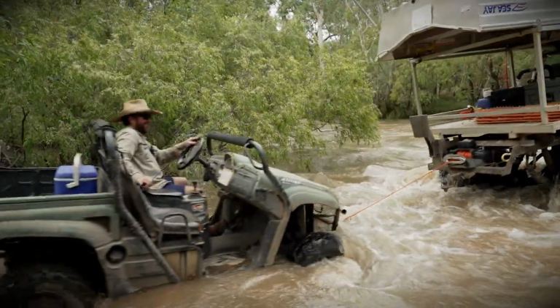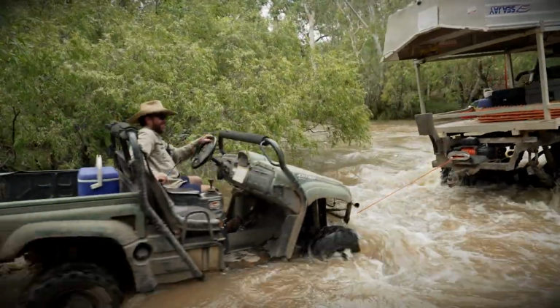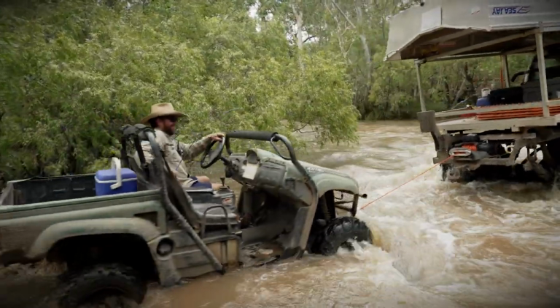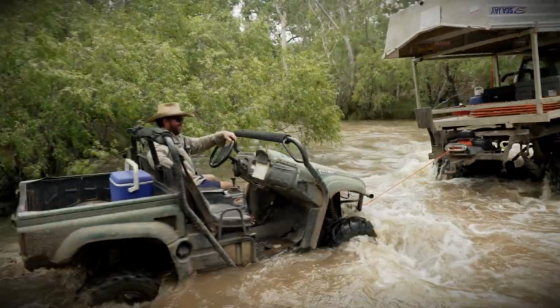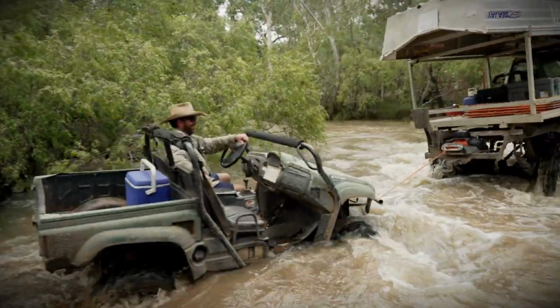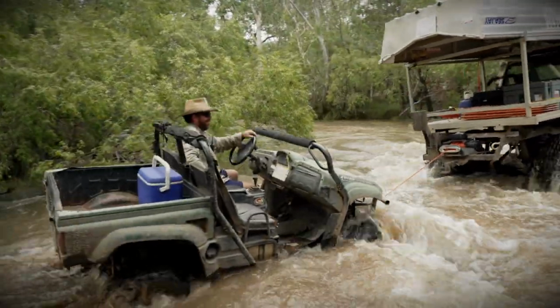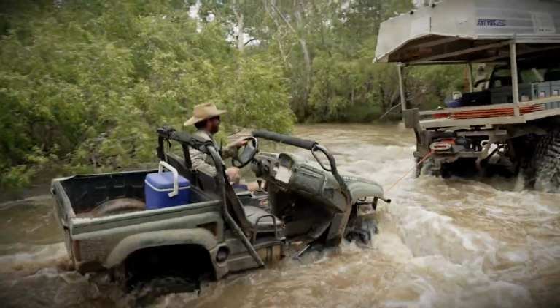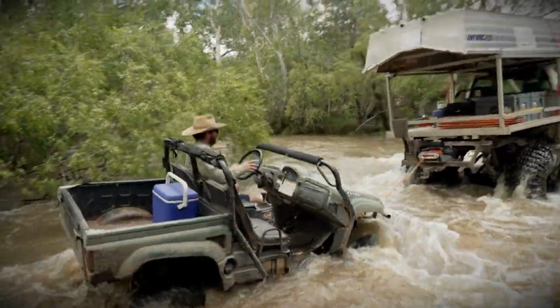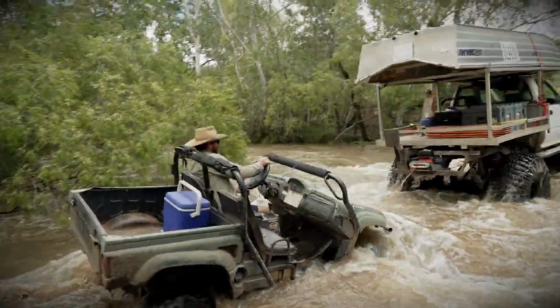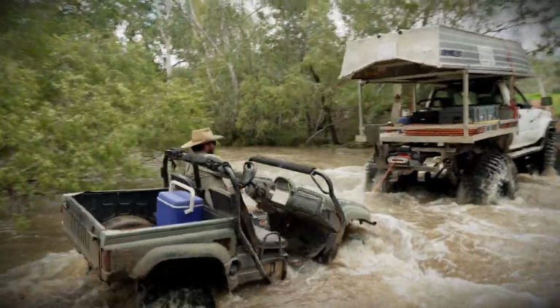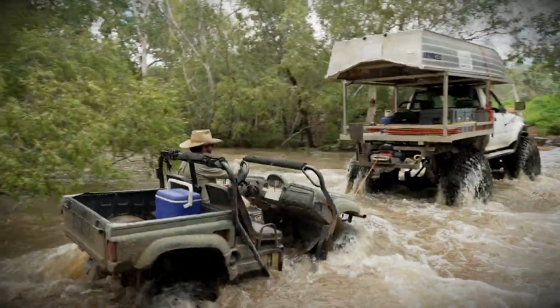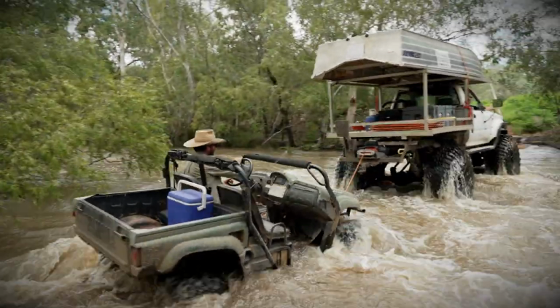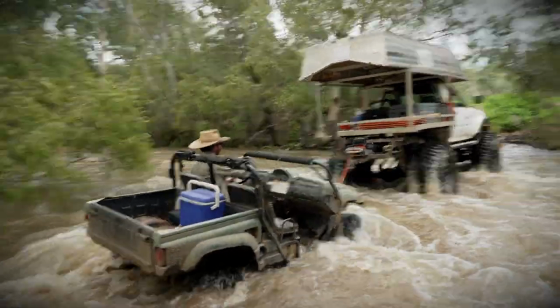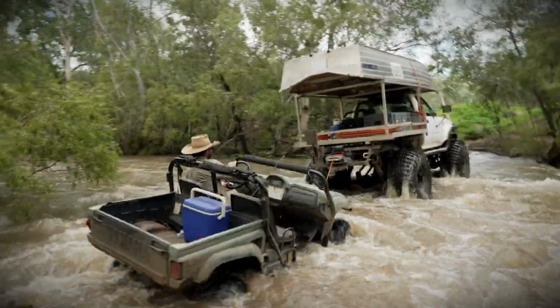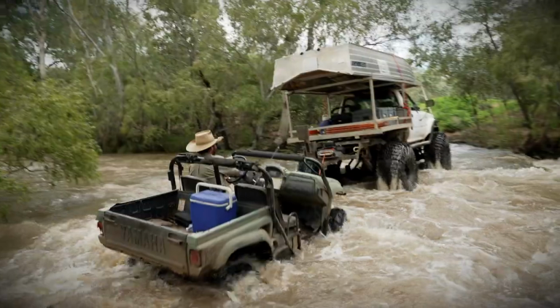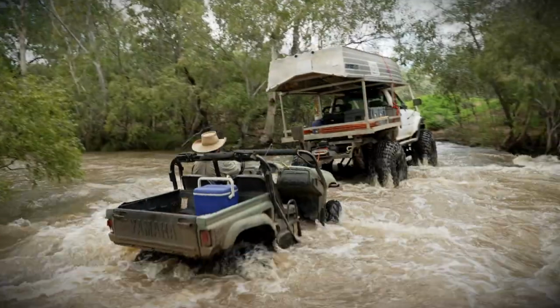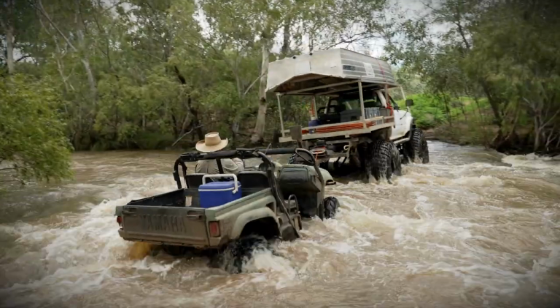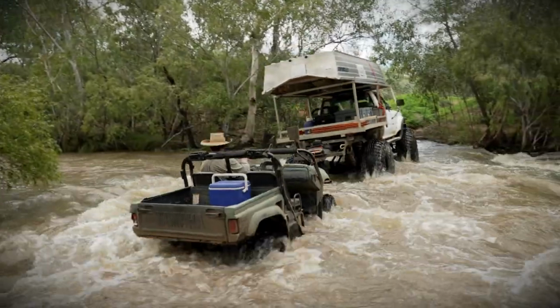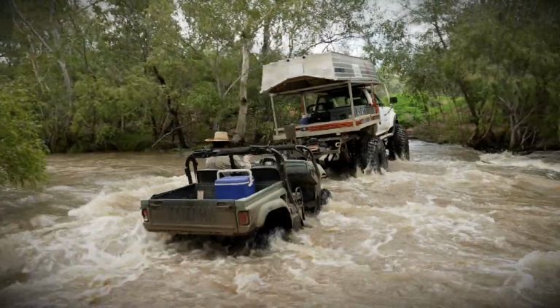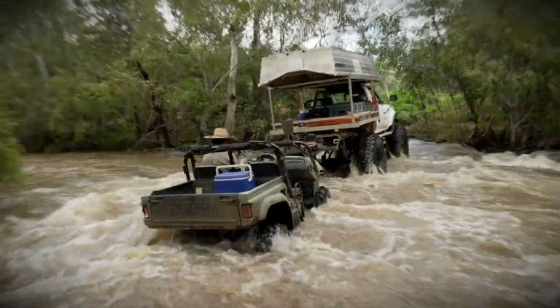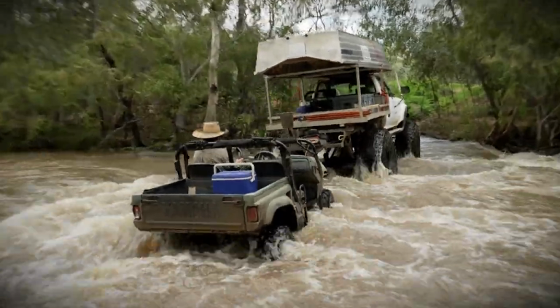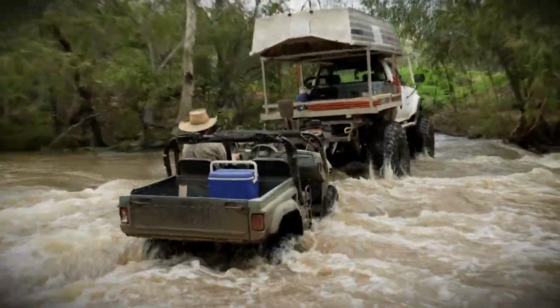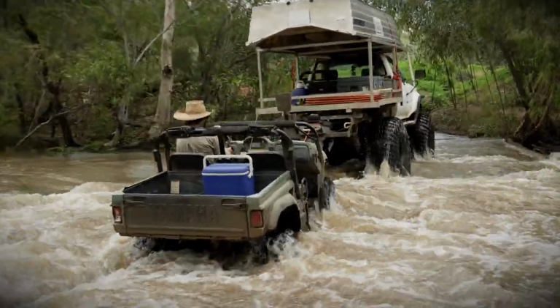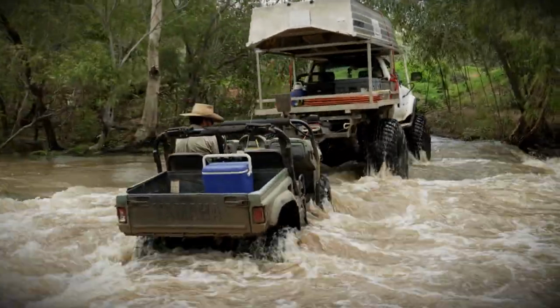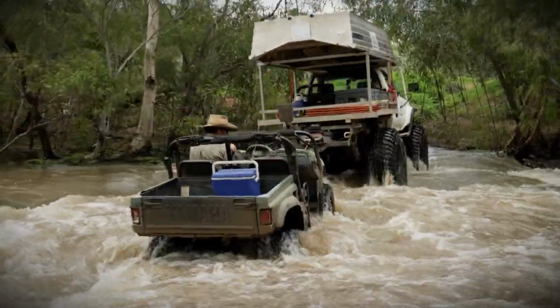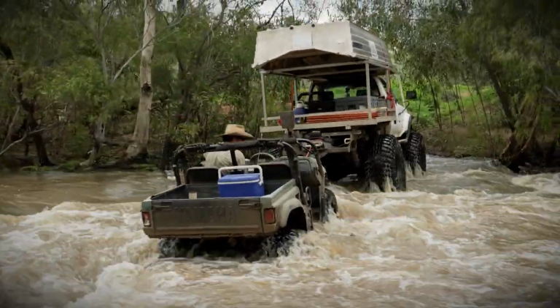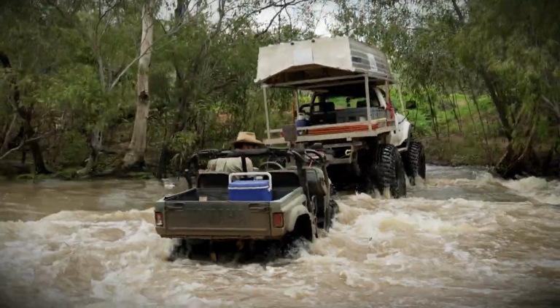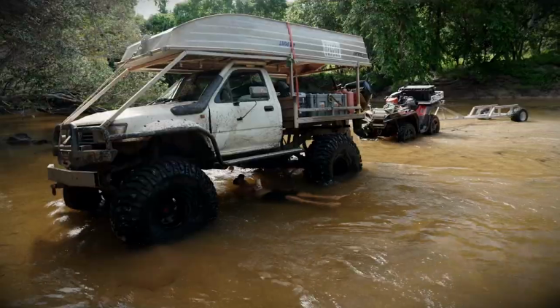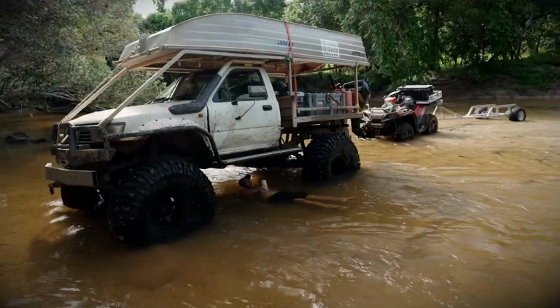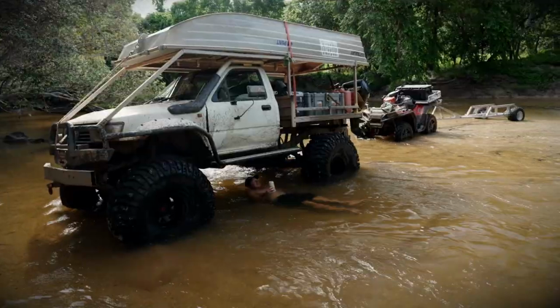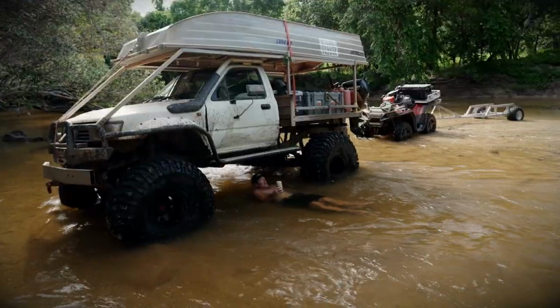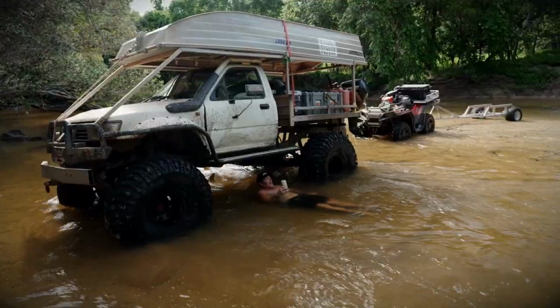Look at that weapon! Go, go, go, go, go! Geez, I love that truck.